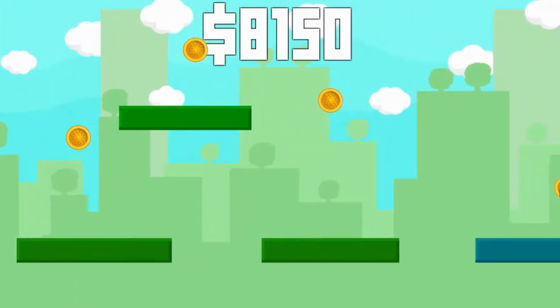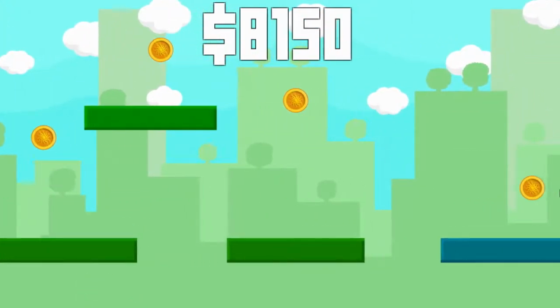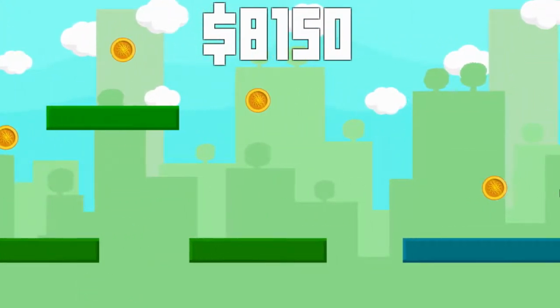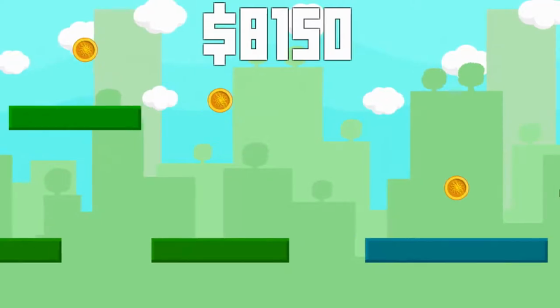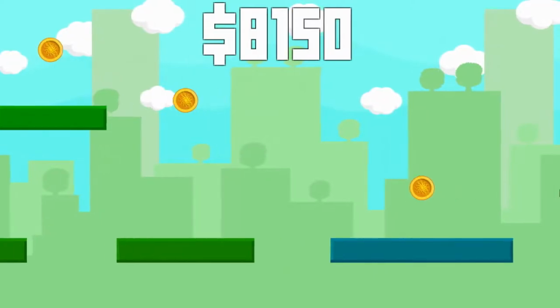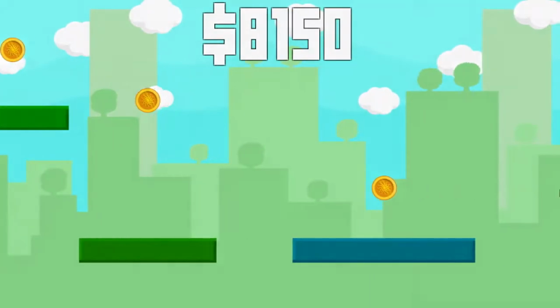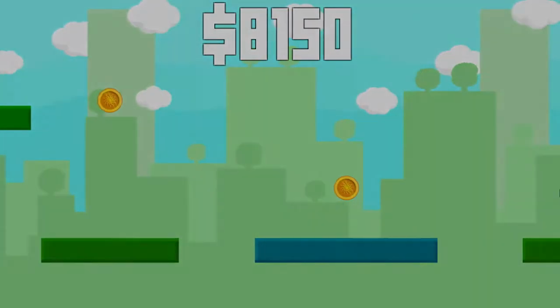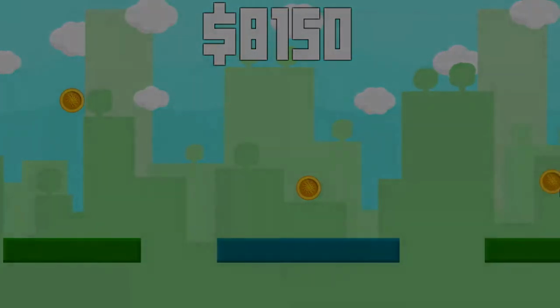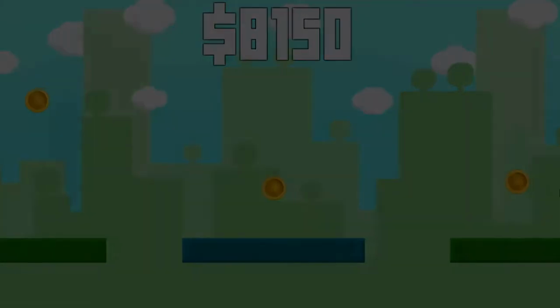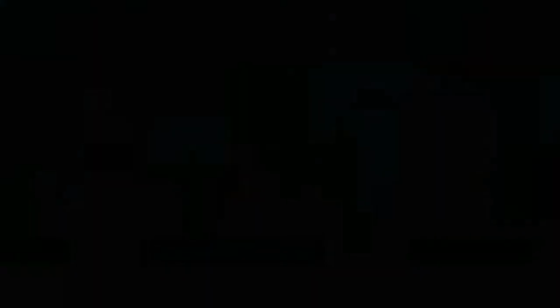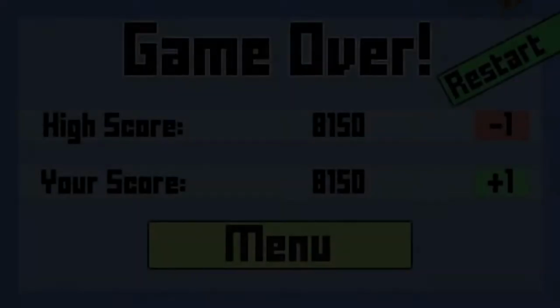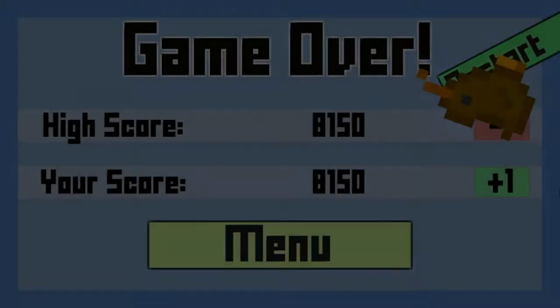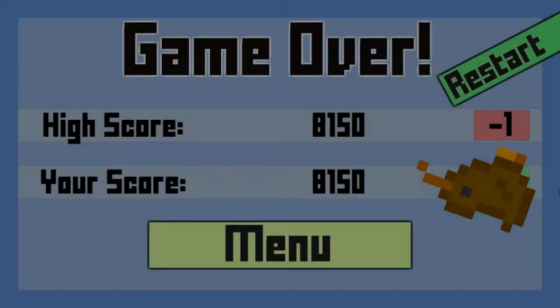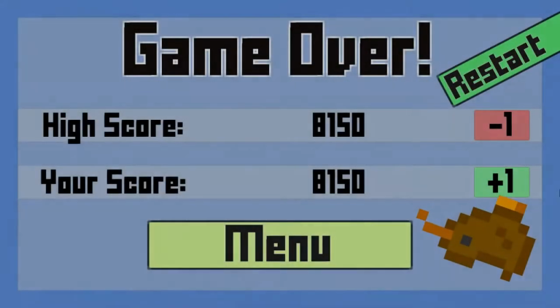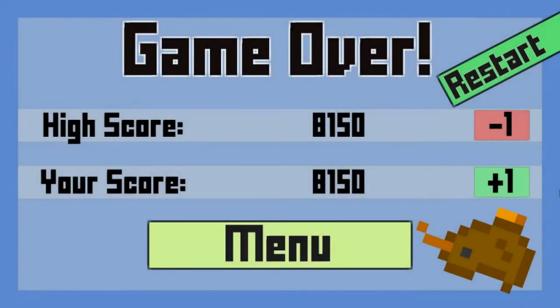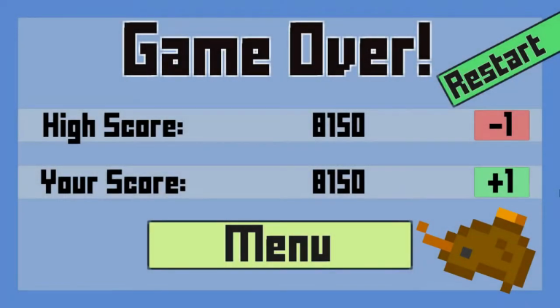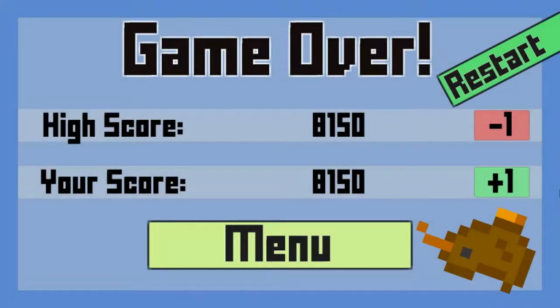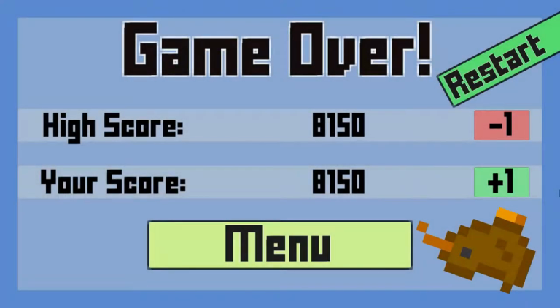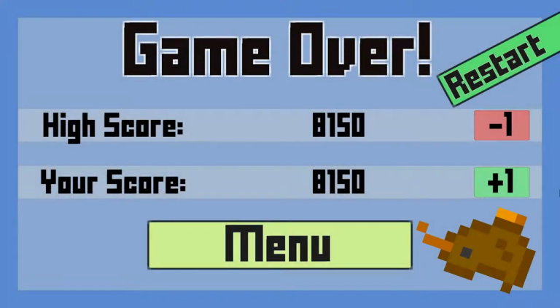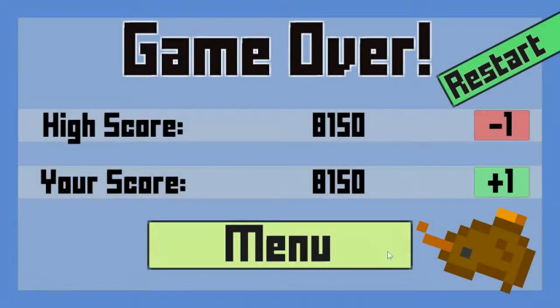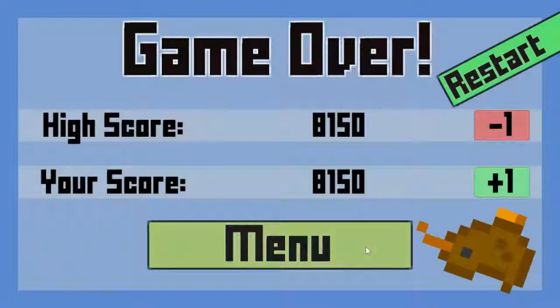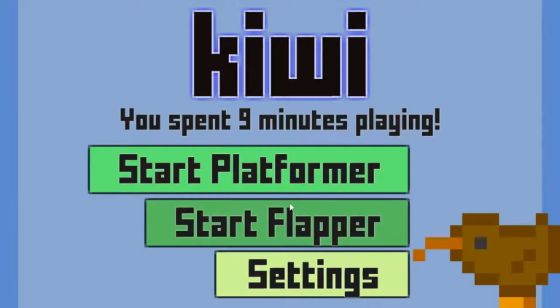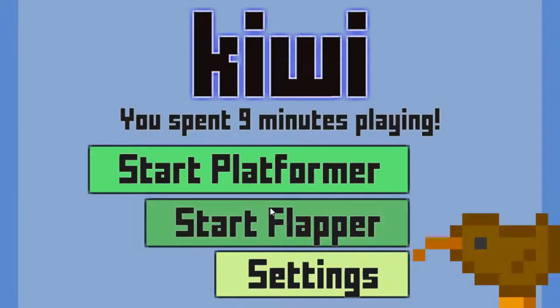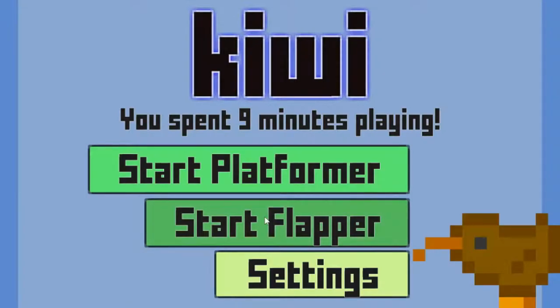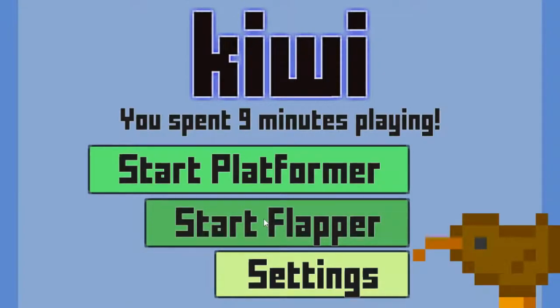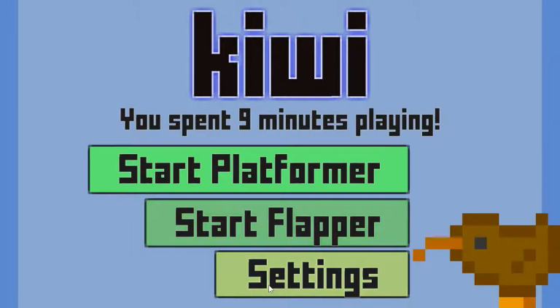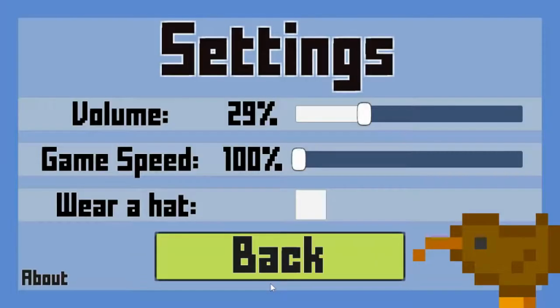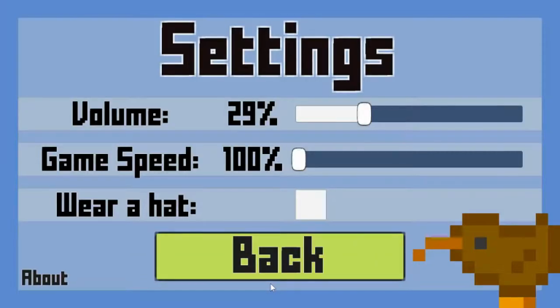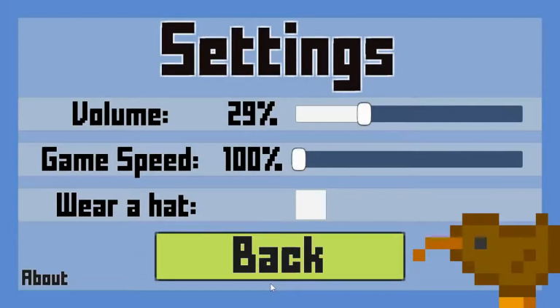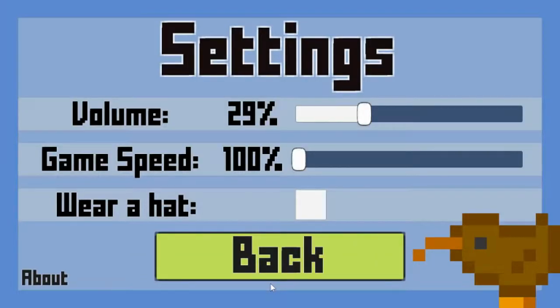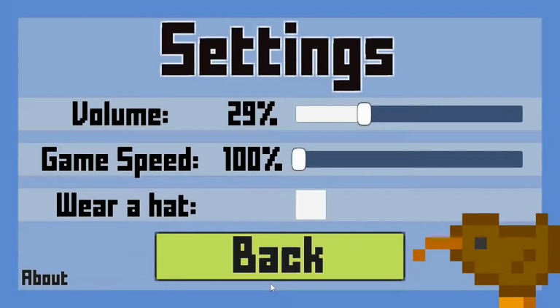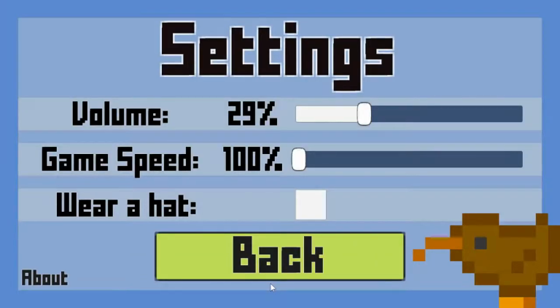You can also wear a cool hat to help you catch the coins and if the game is too slow for you, you can adjust the speed in the settings.